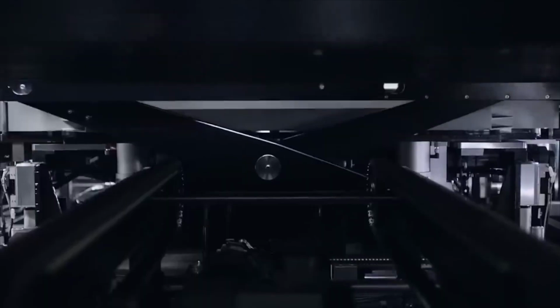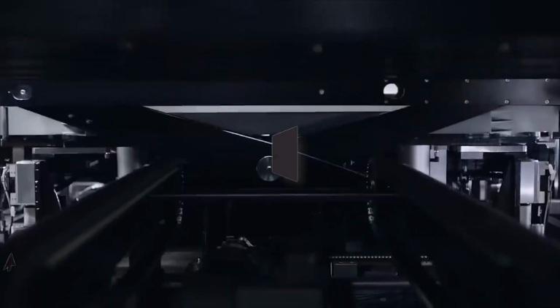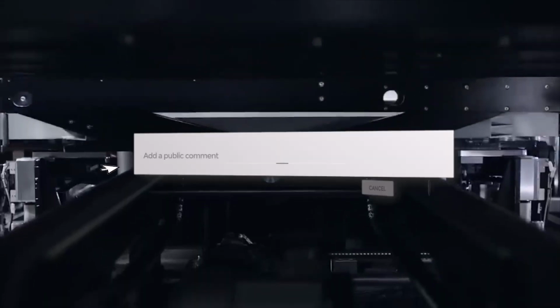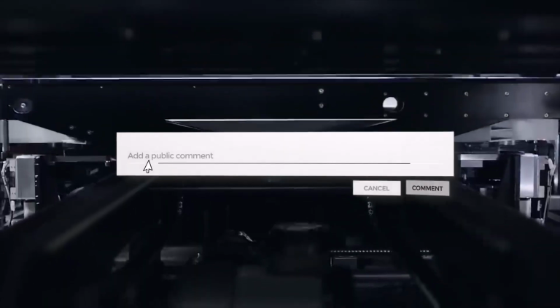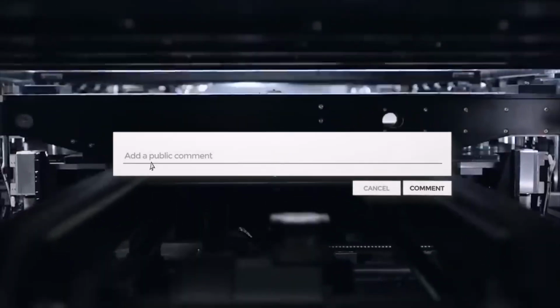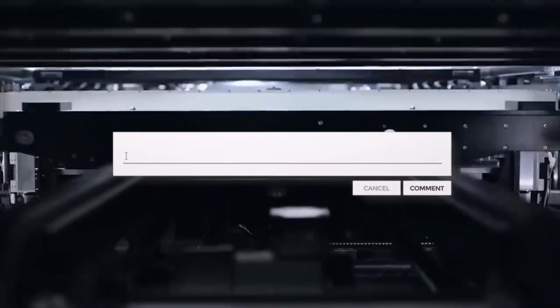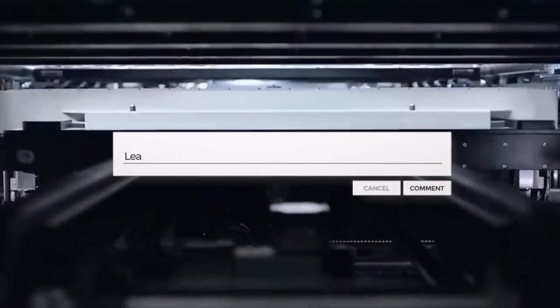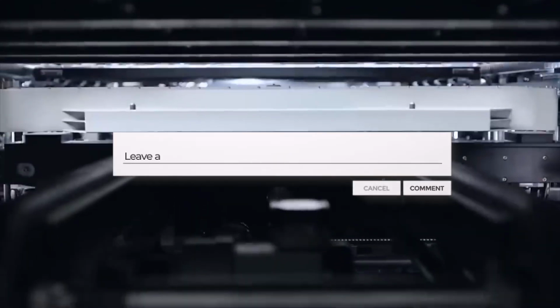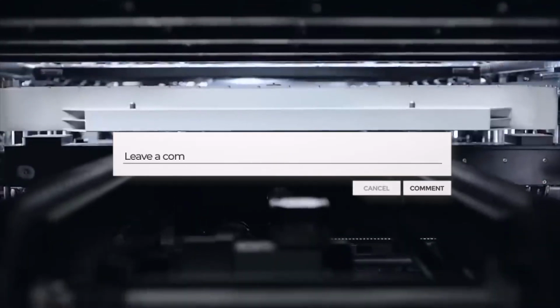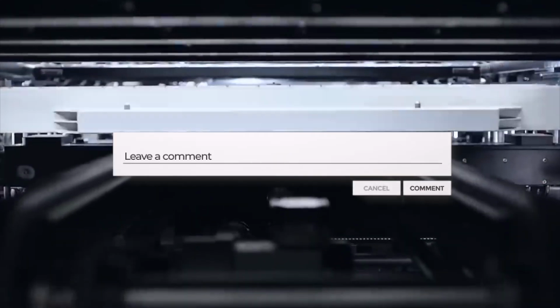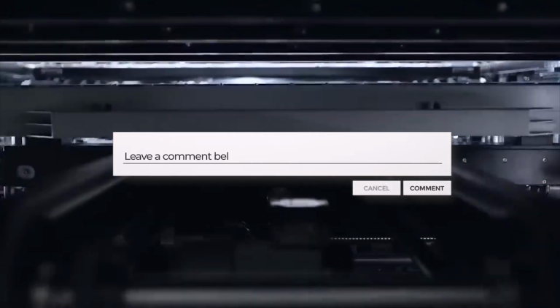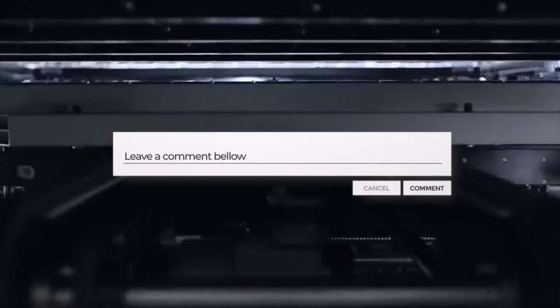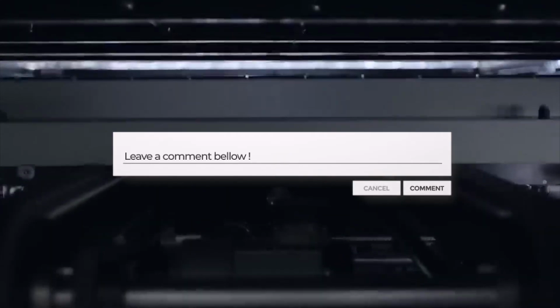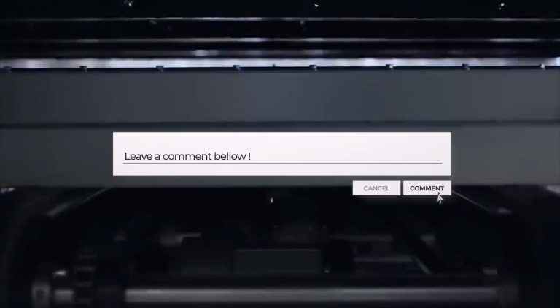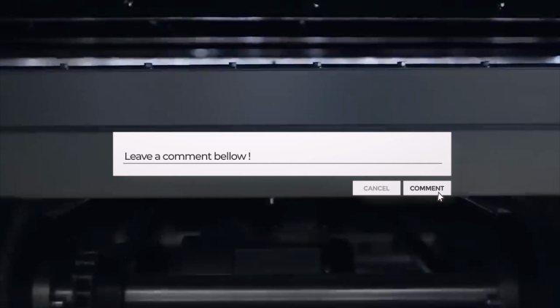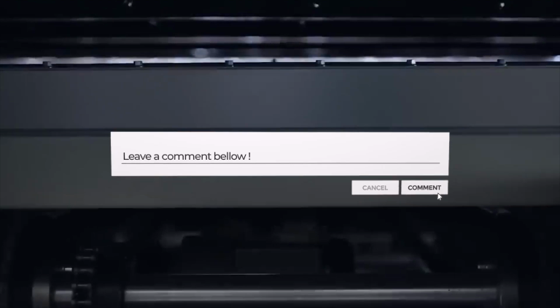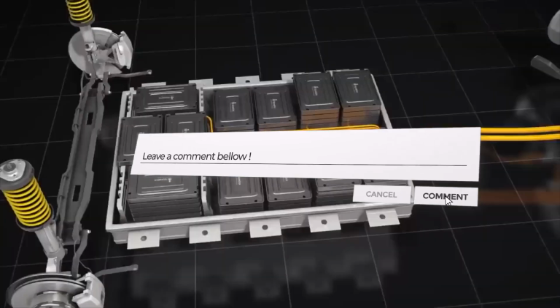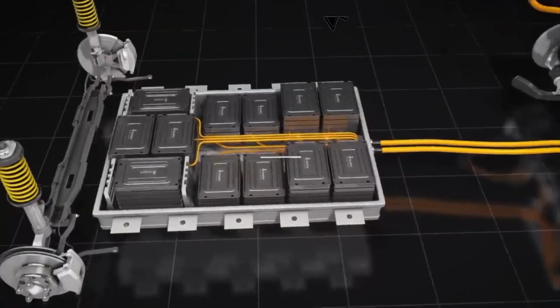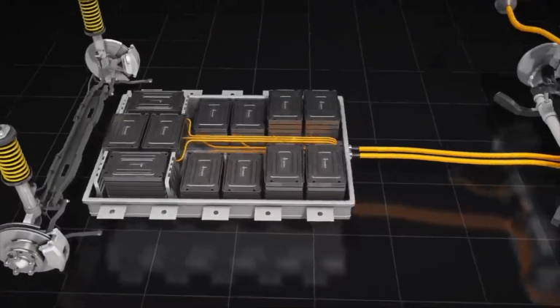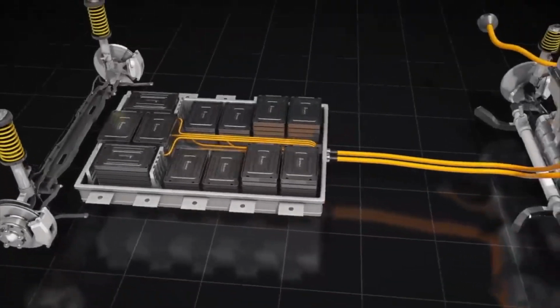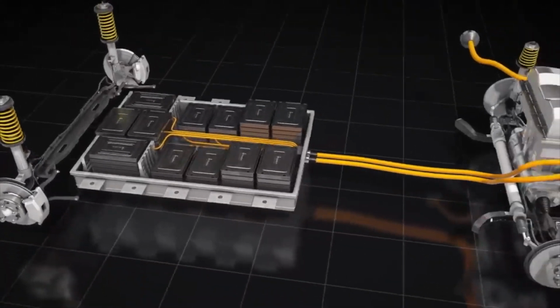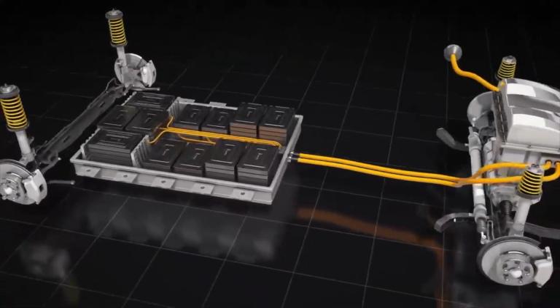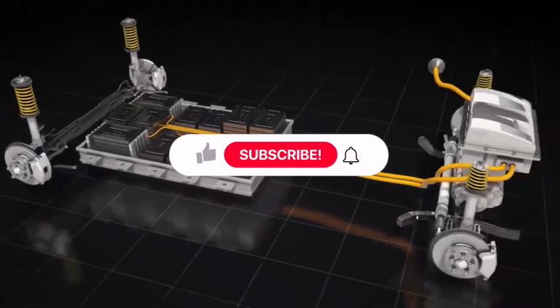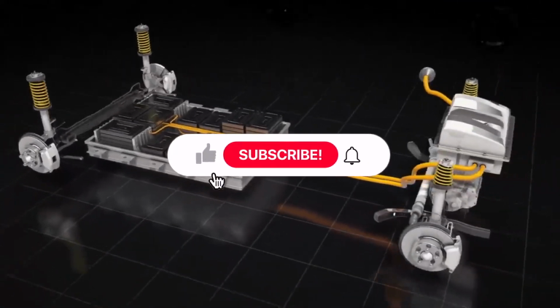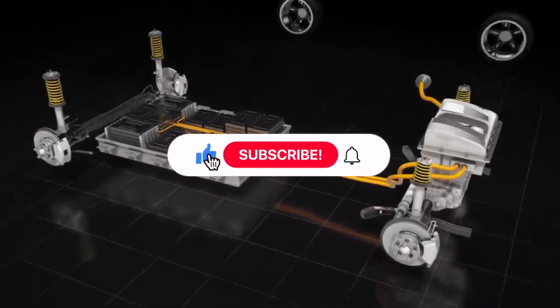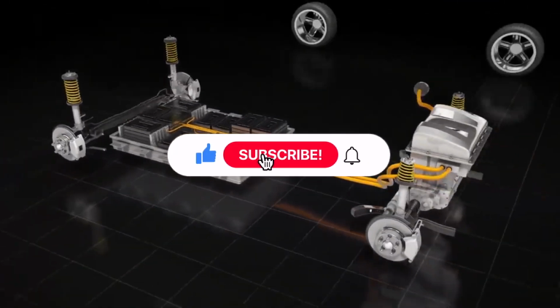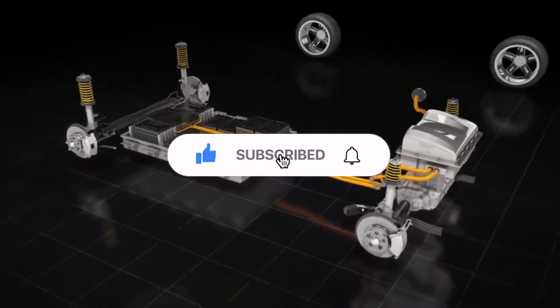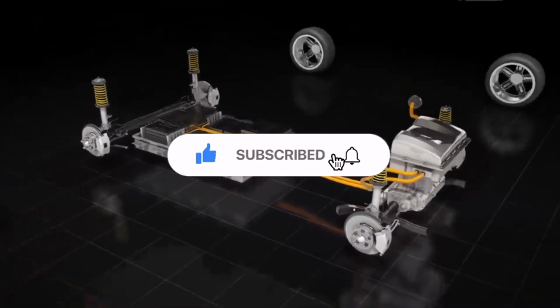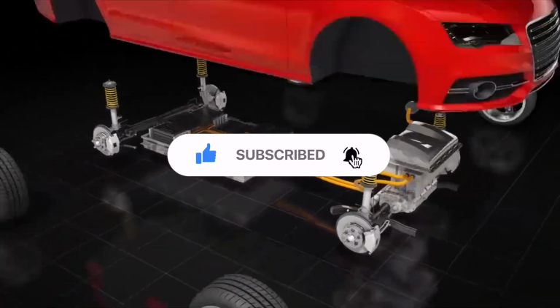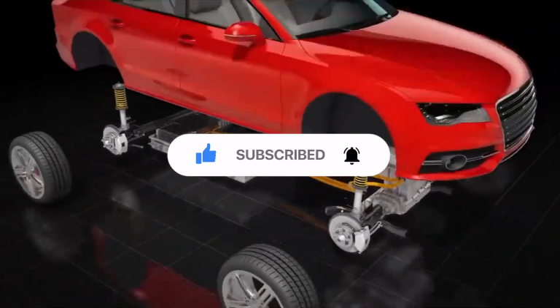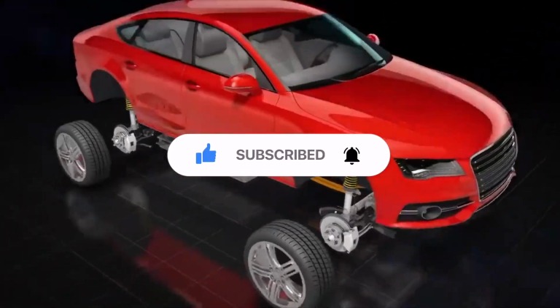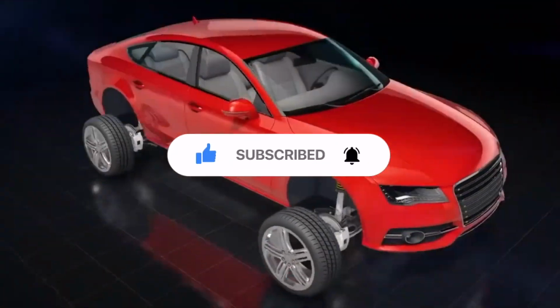Do you think Toyota is finally getting on the EV bandwagon? Let us know in the comments below, and also hit the like and subscribe button.